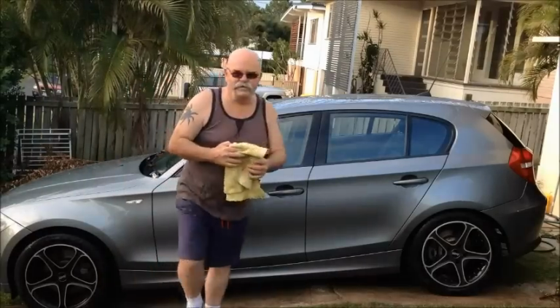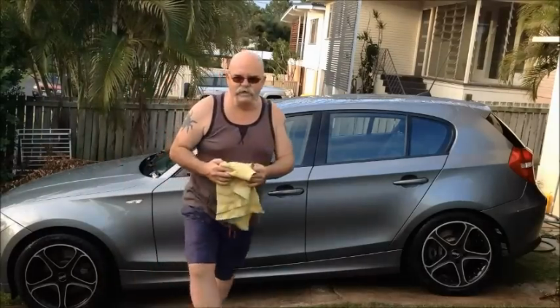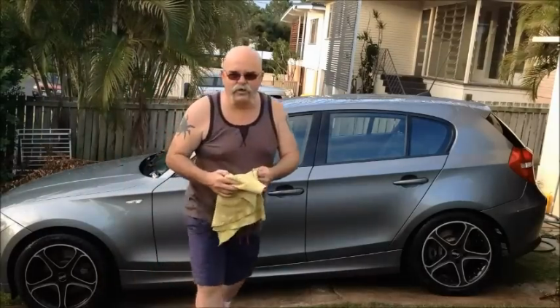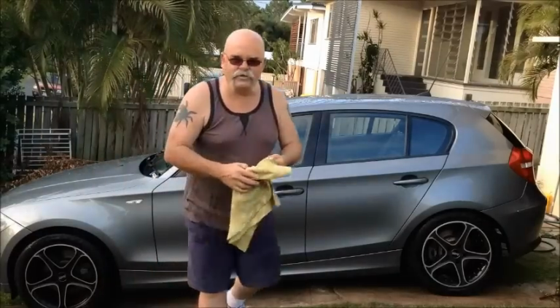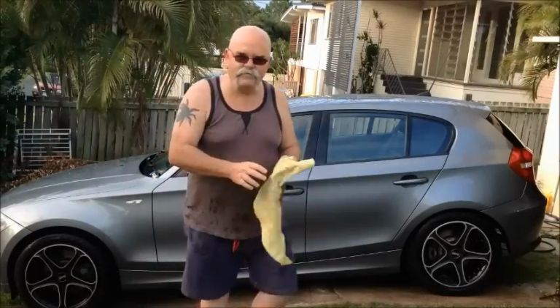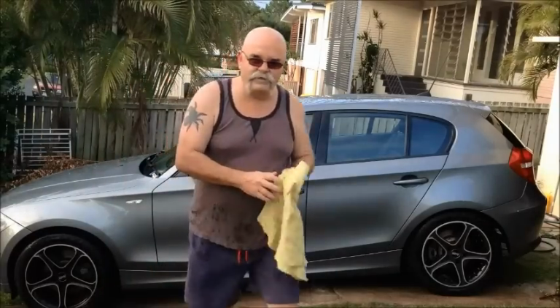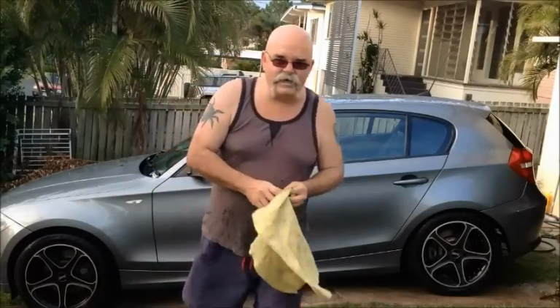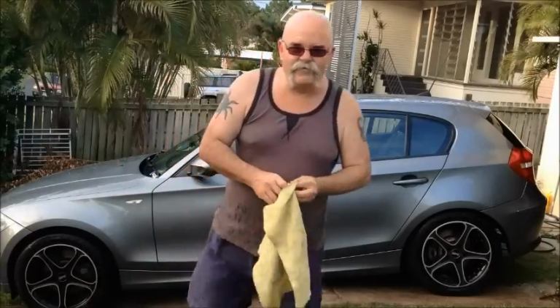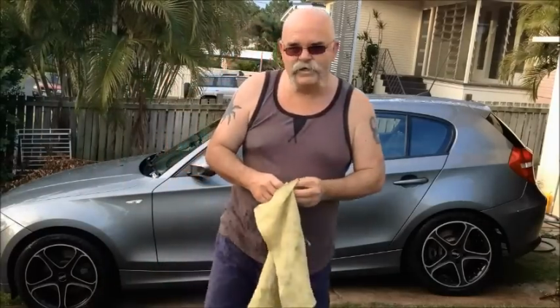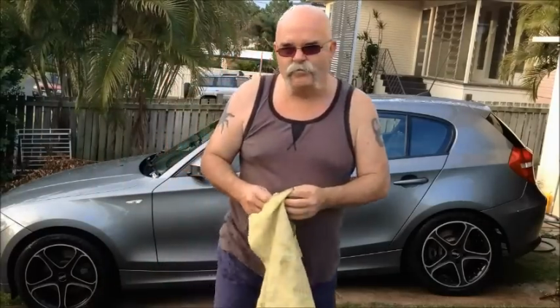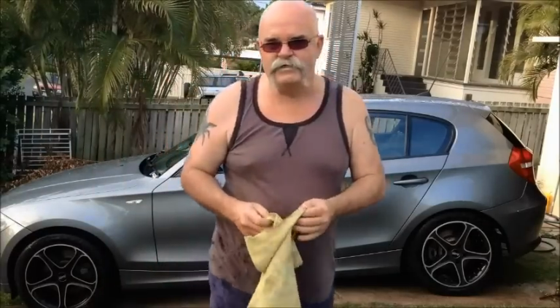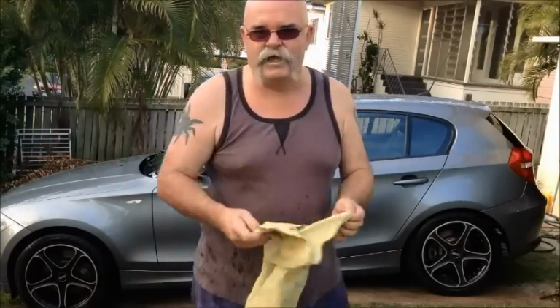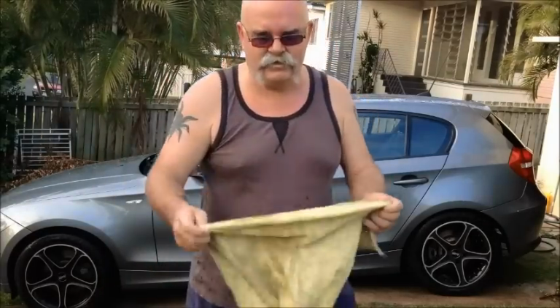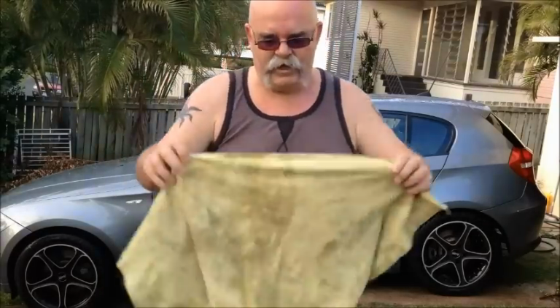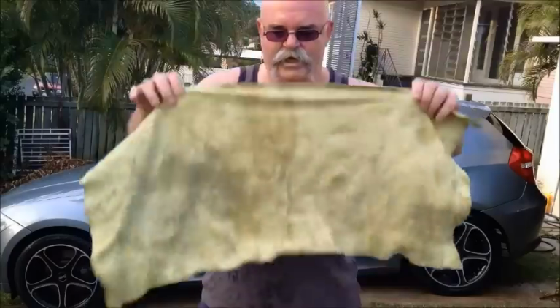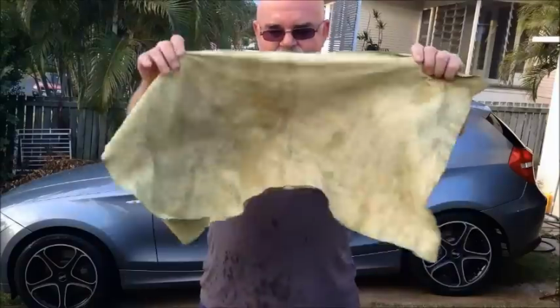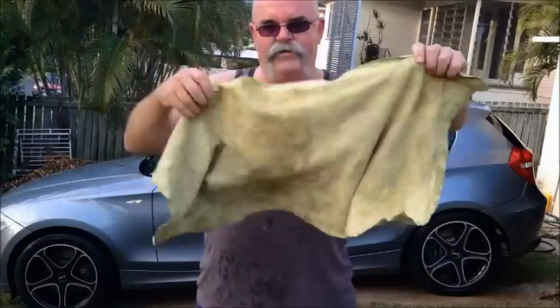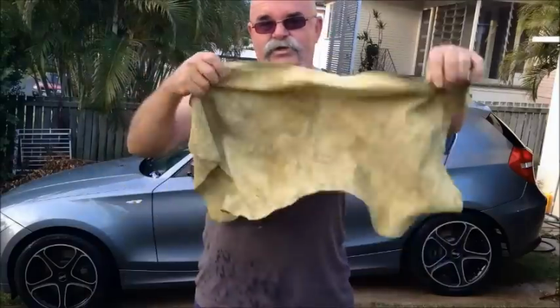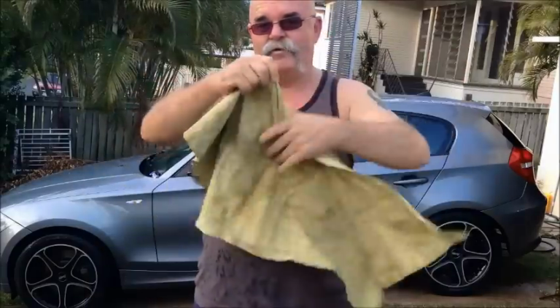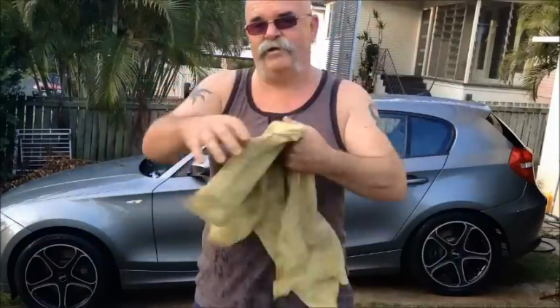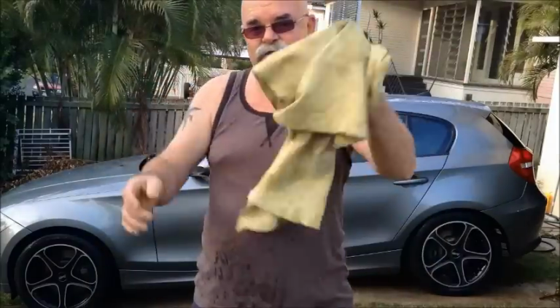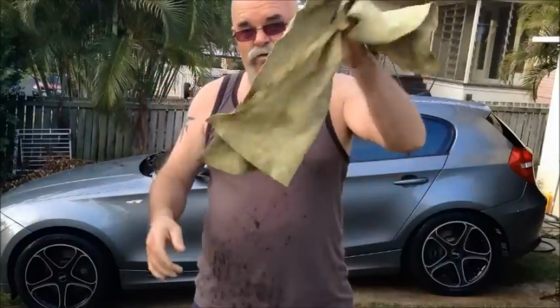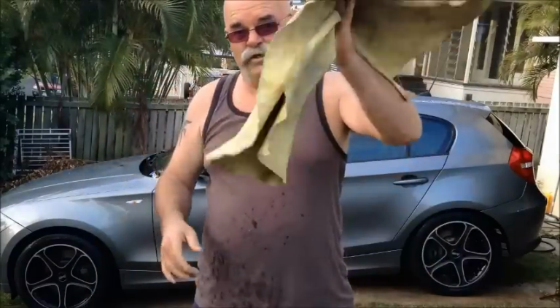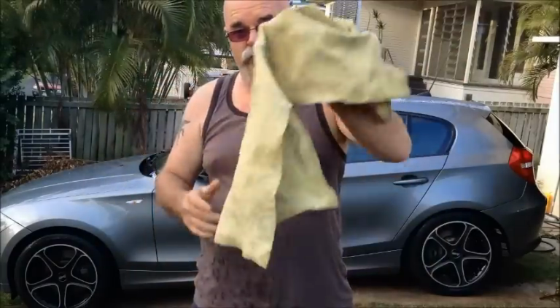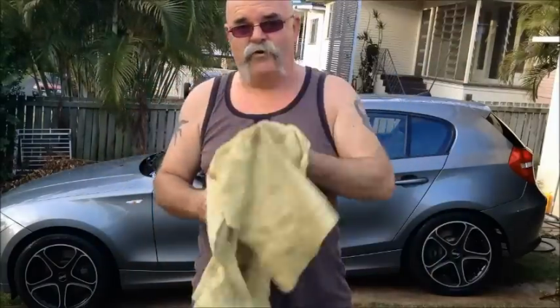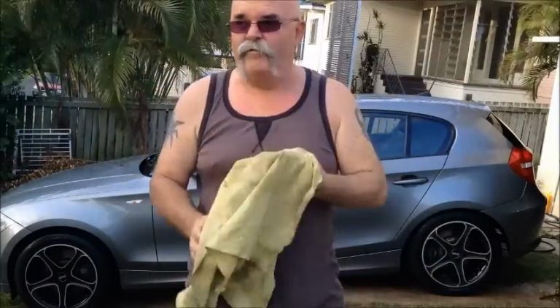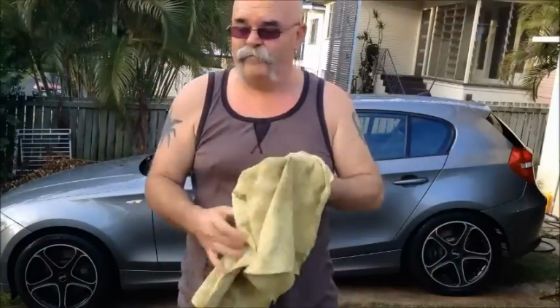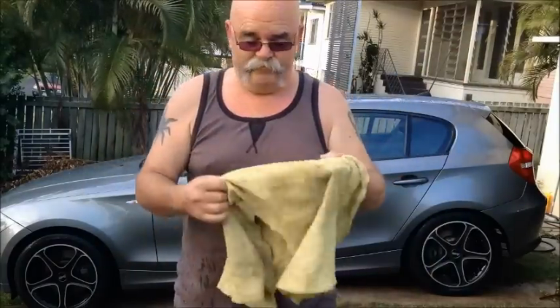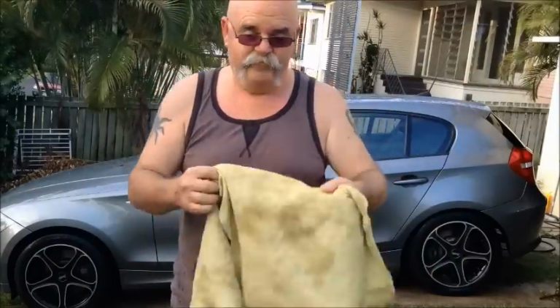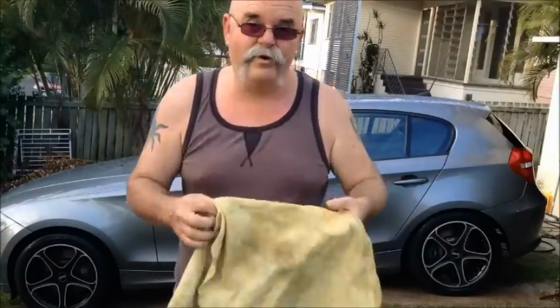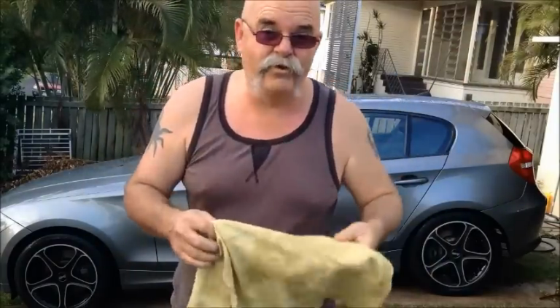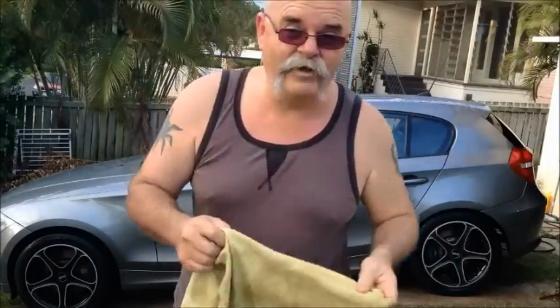See that guys — I've just done every single piece of glass on that car and the chamois is still reasonably dry. Pretty good, eh?